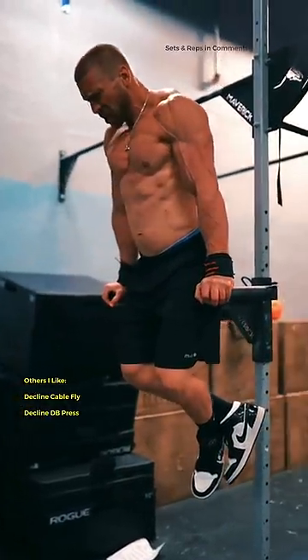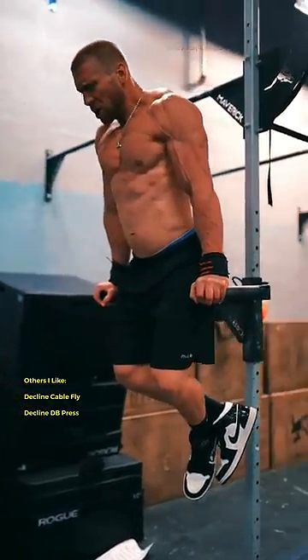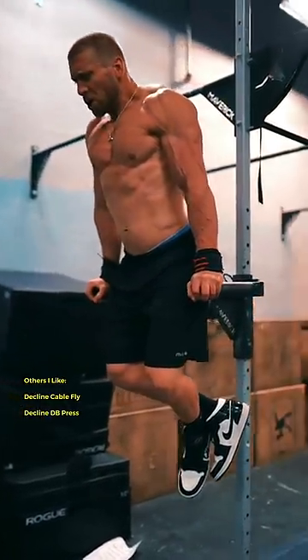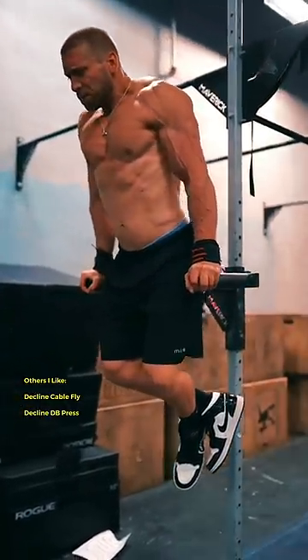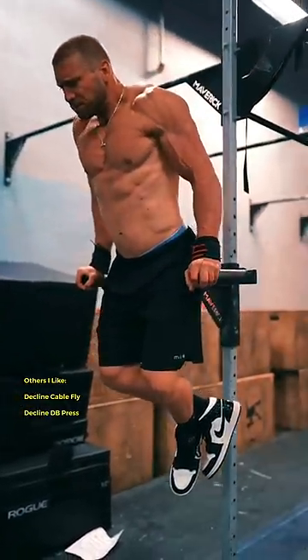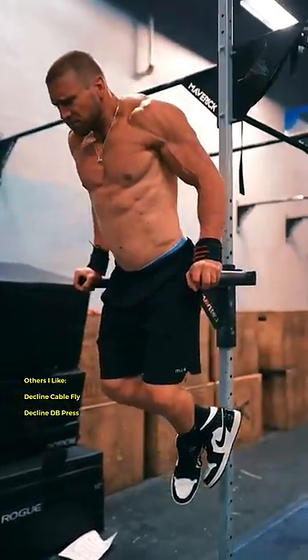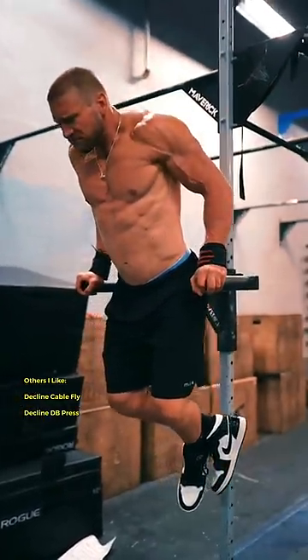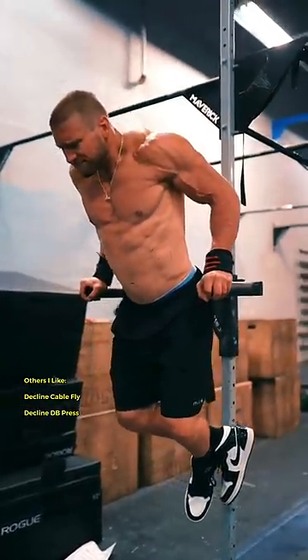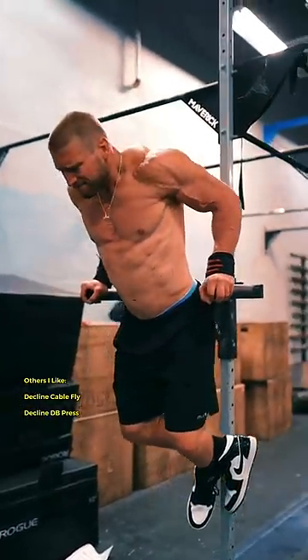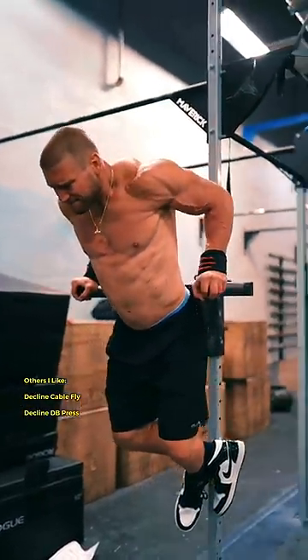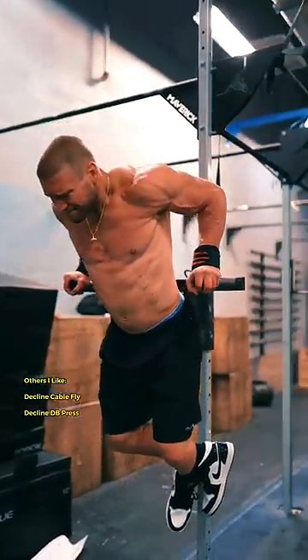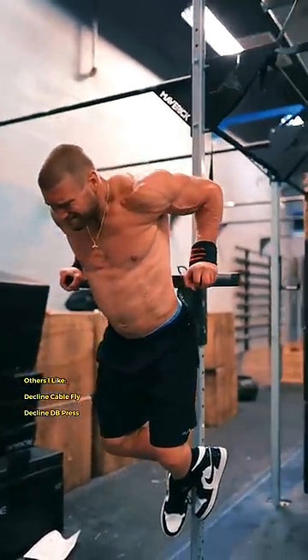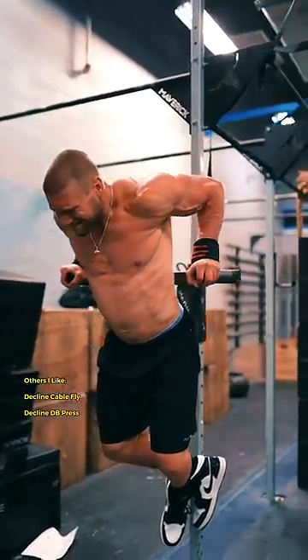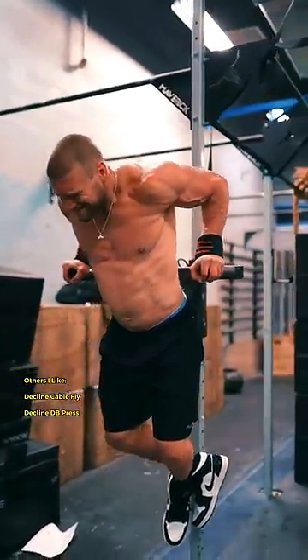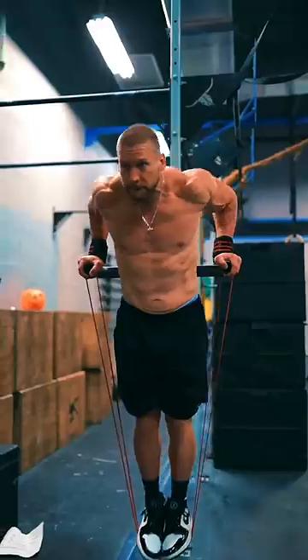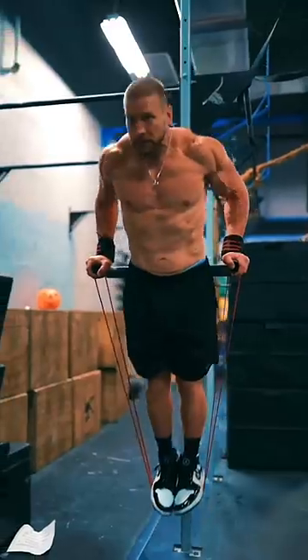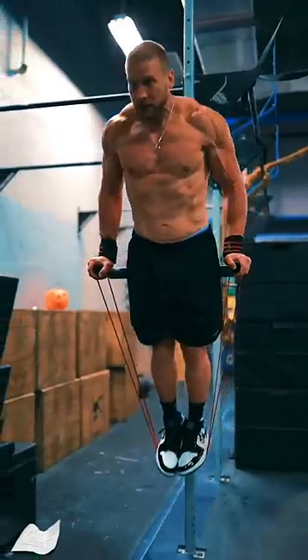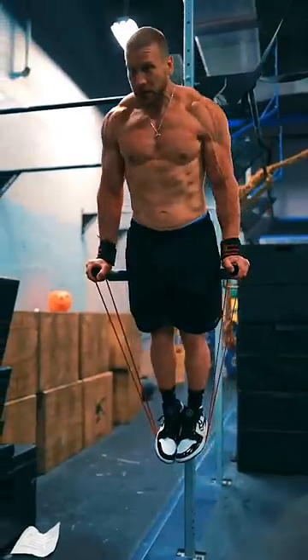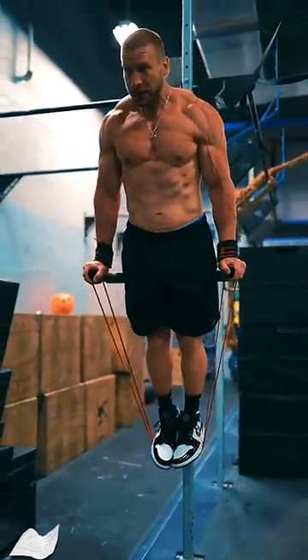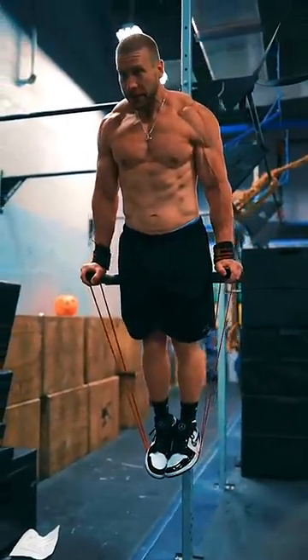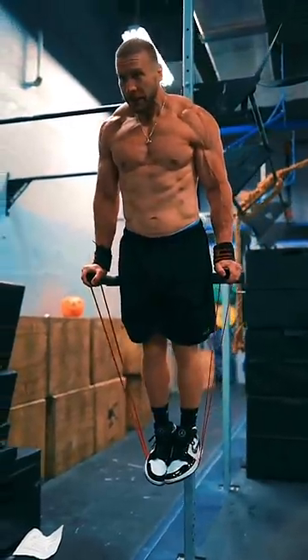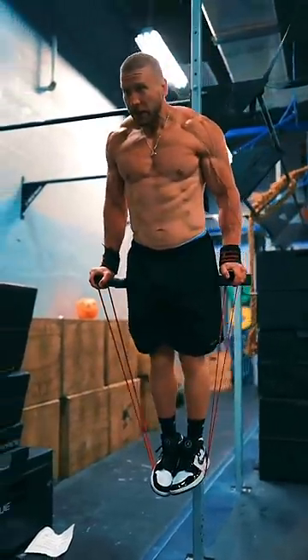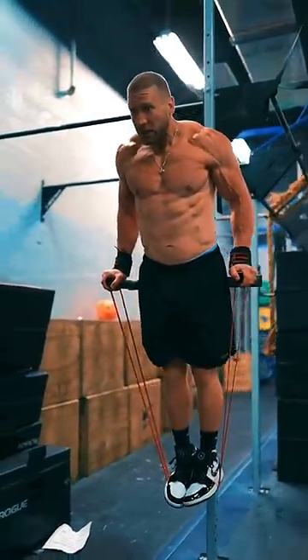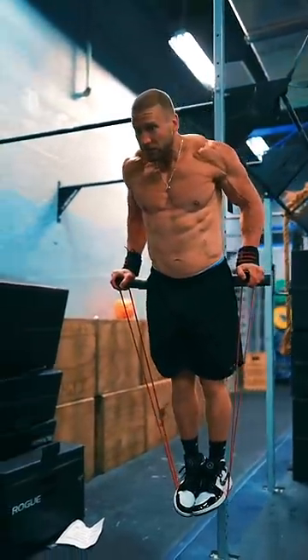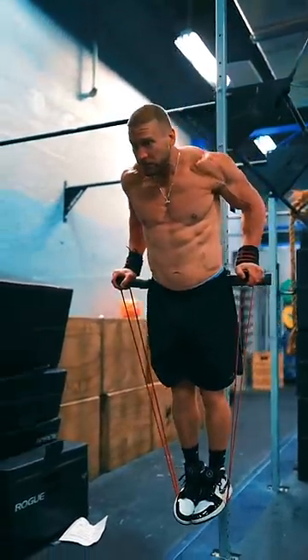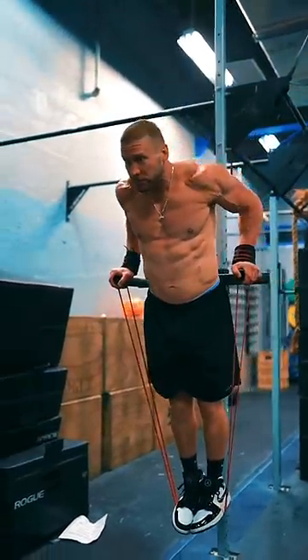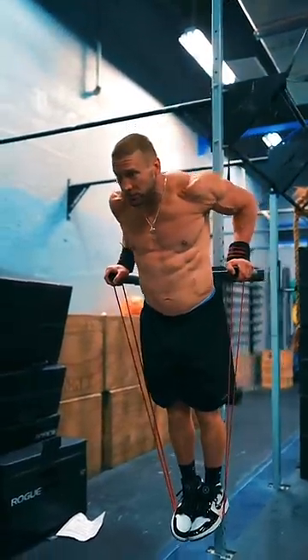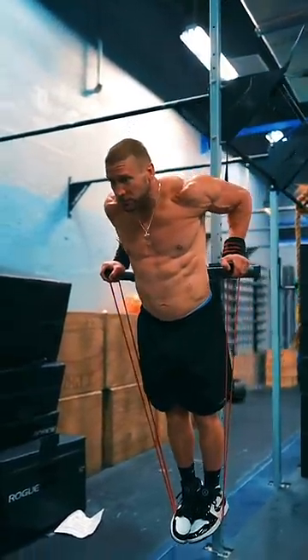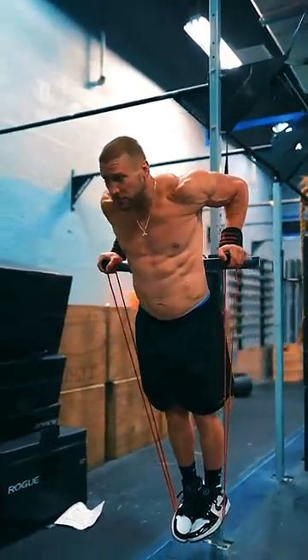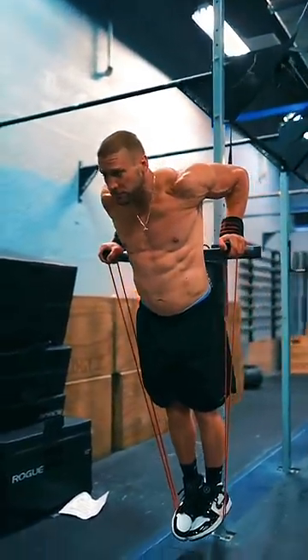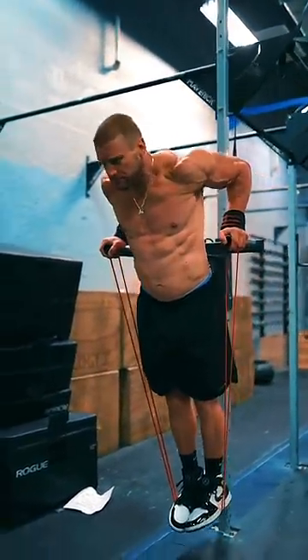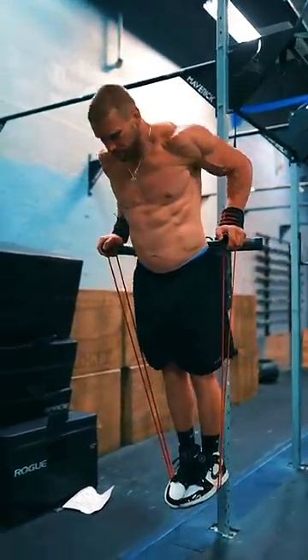Keep your chest pushed through, shoulders held down, and elbows tucked in. And if you need some assistance, utilizing a resistance band can help.